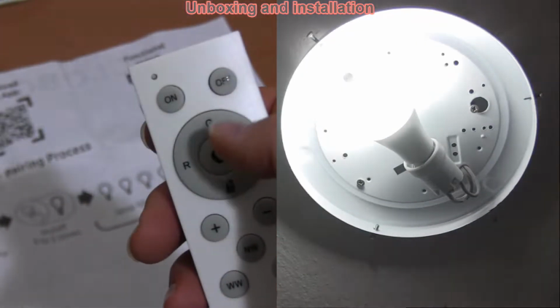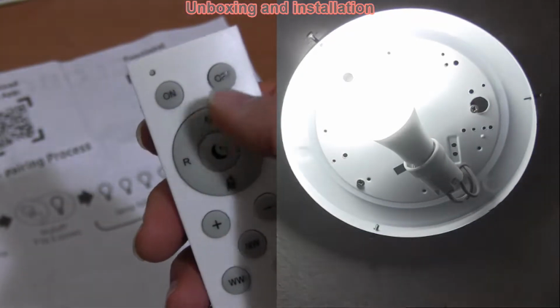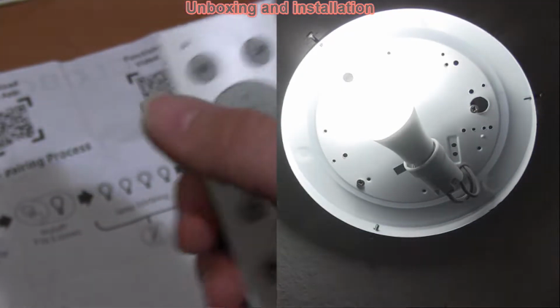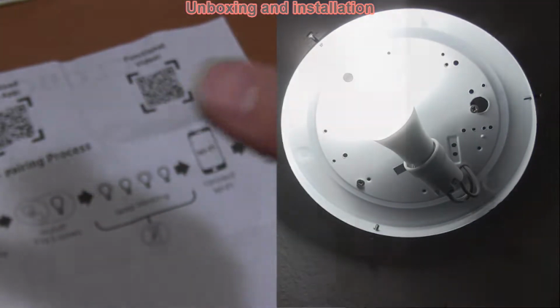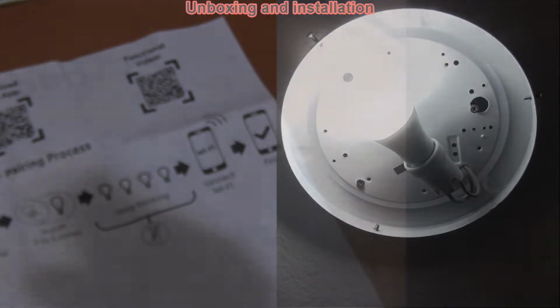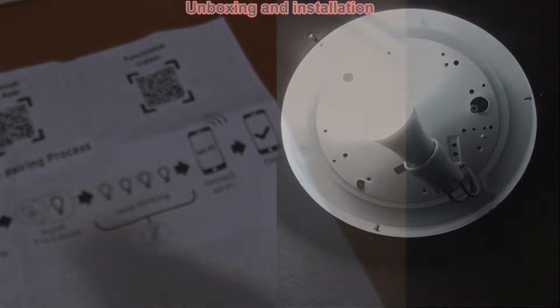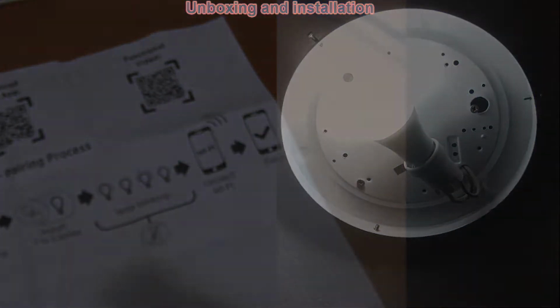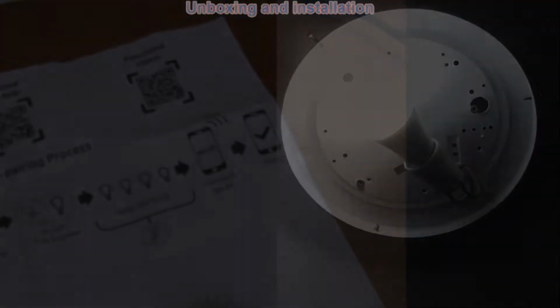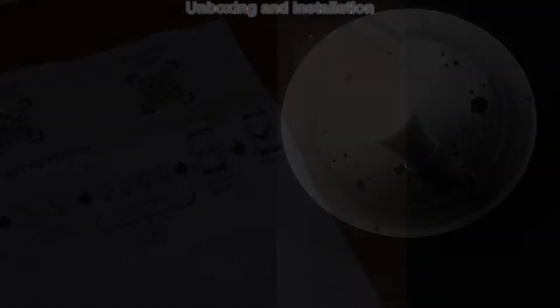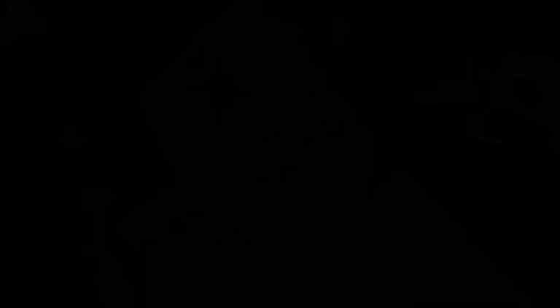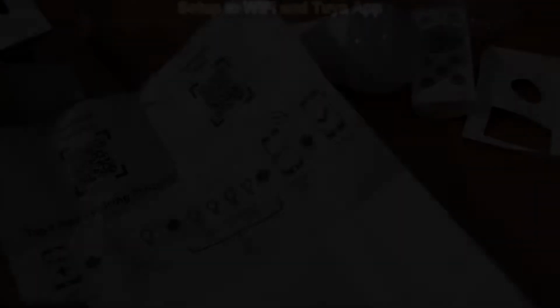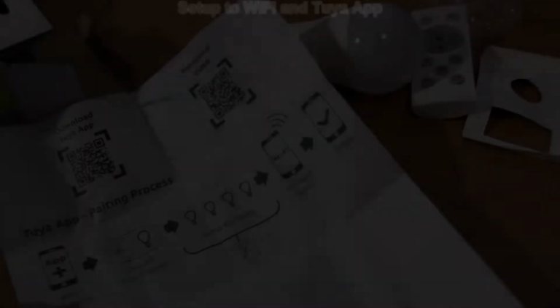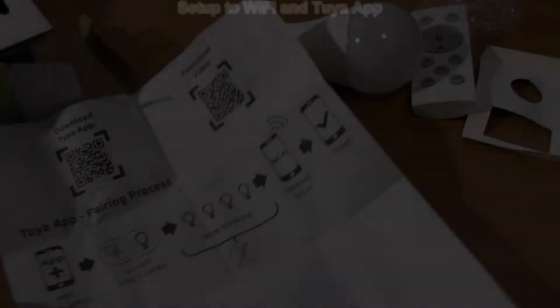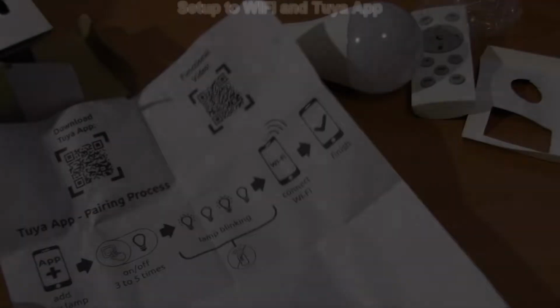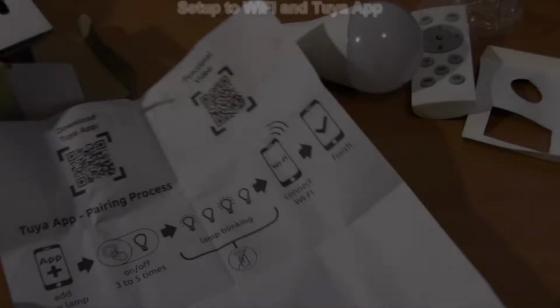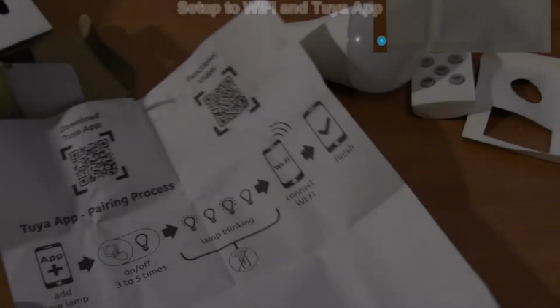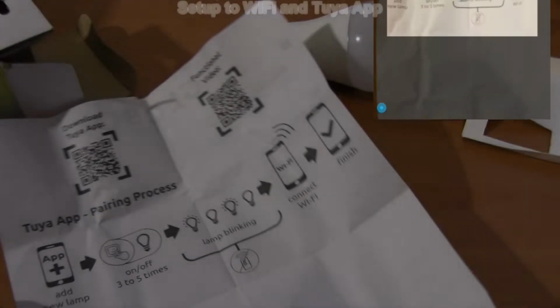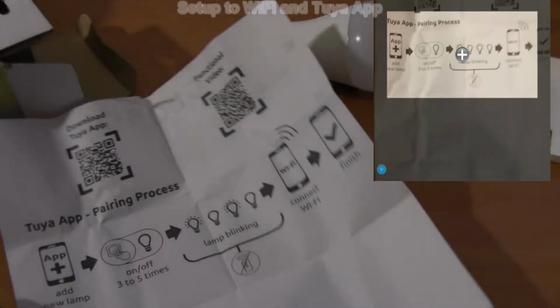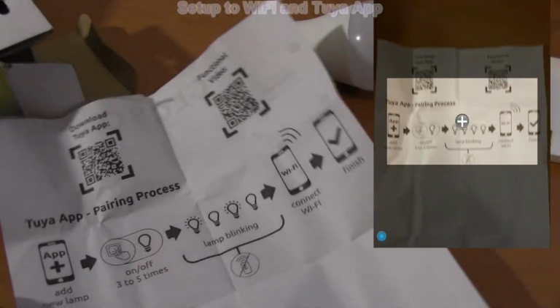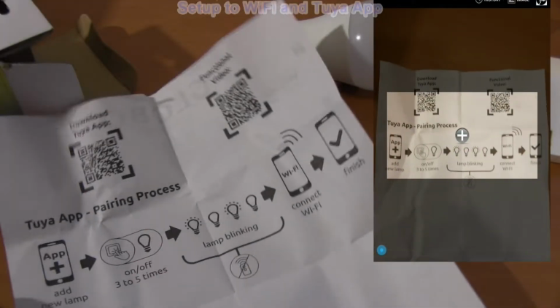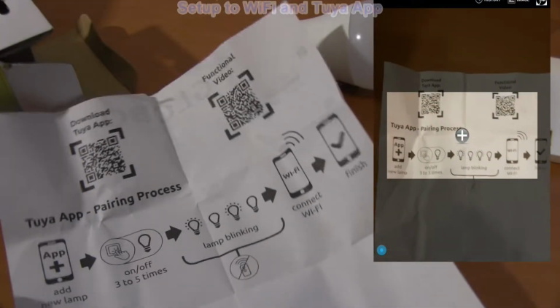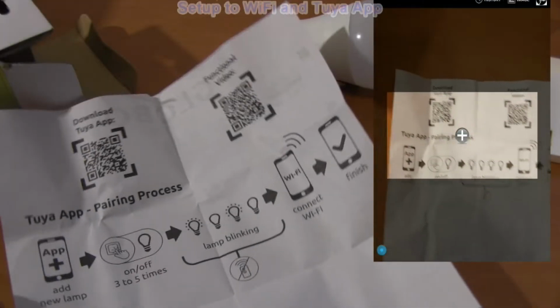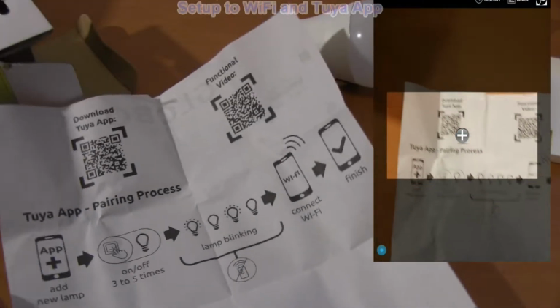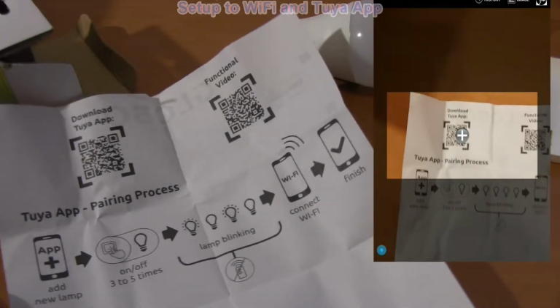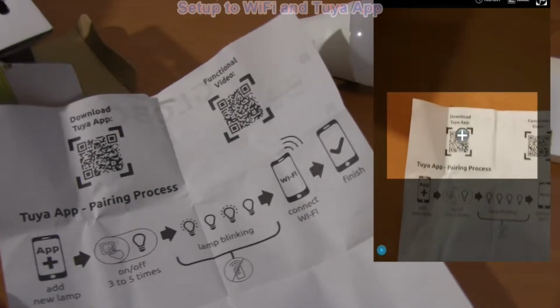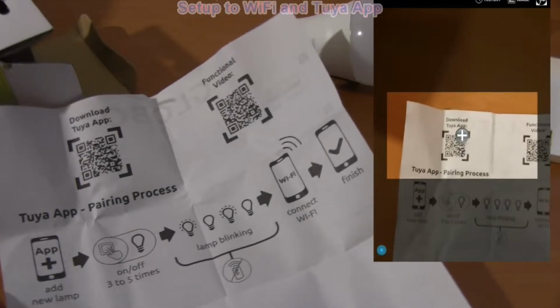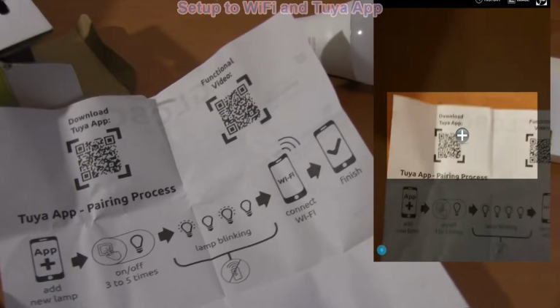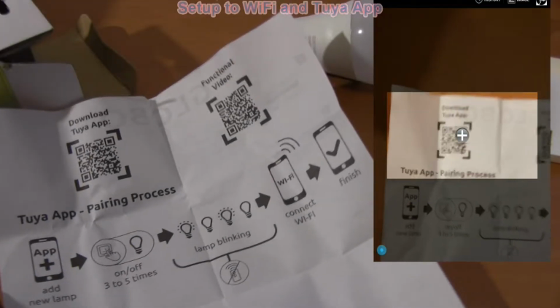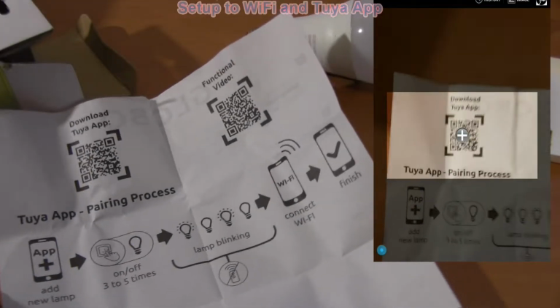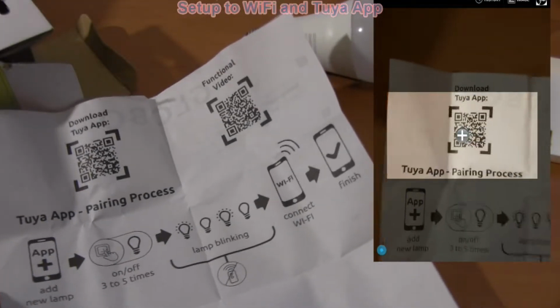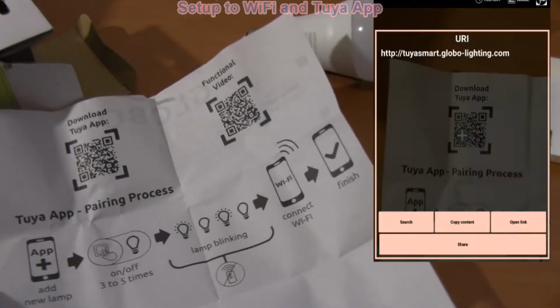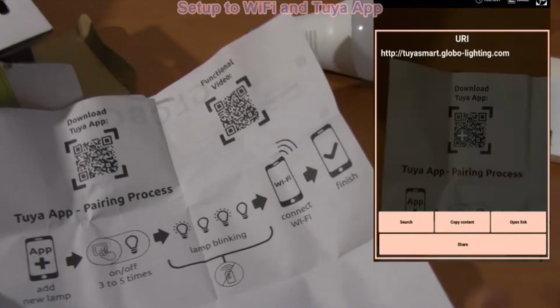To connect to the Wi-Fi network and app there are a couple of simple steps to follow.